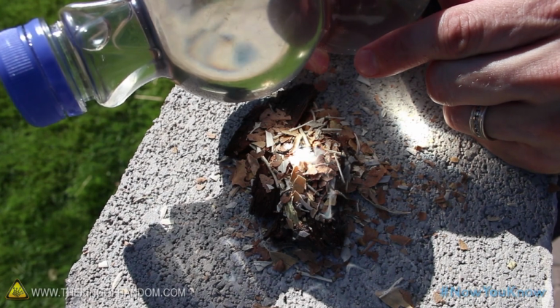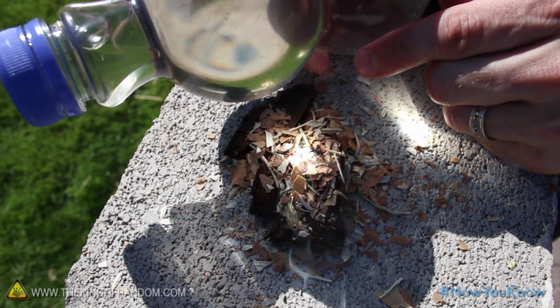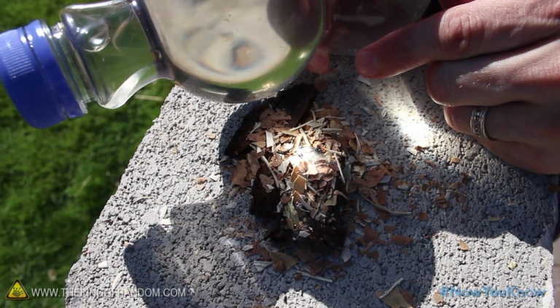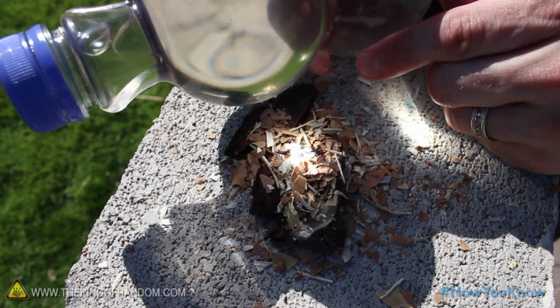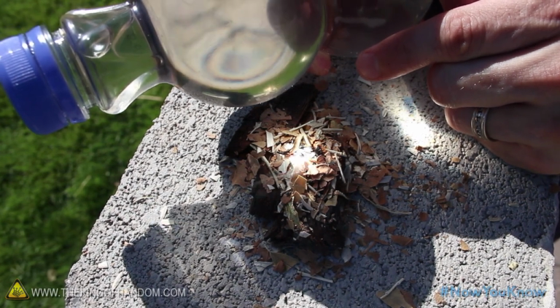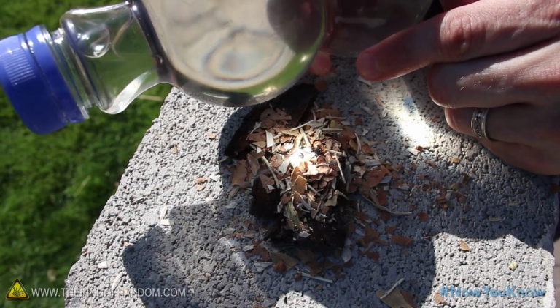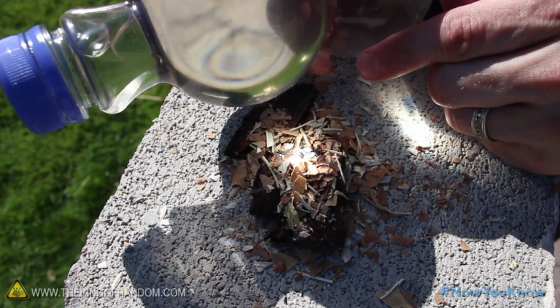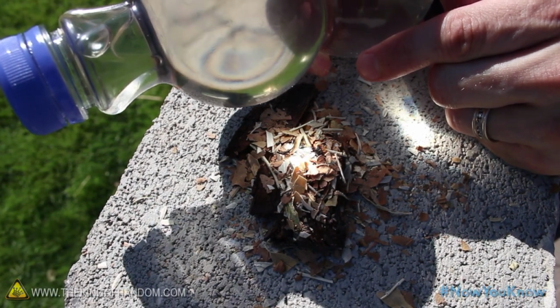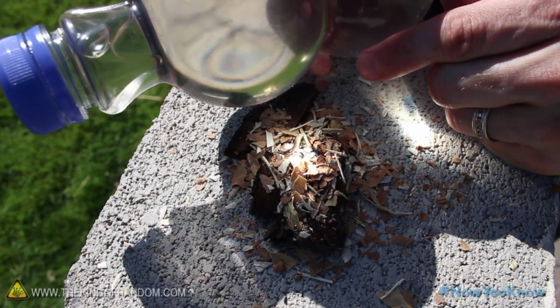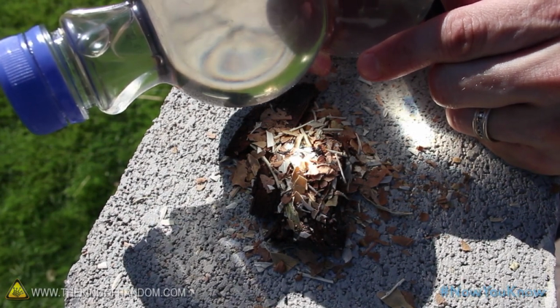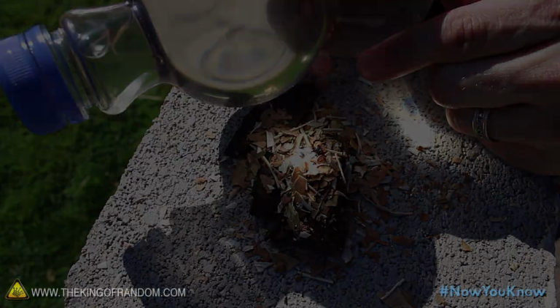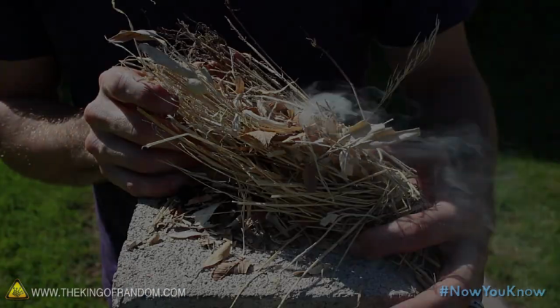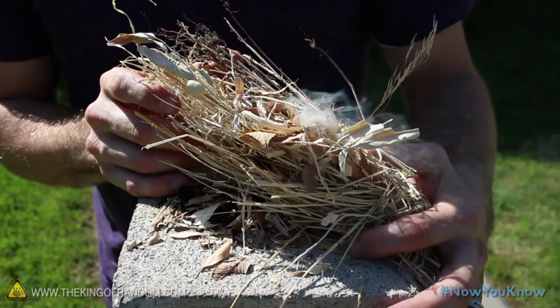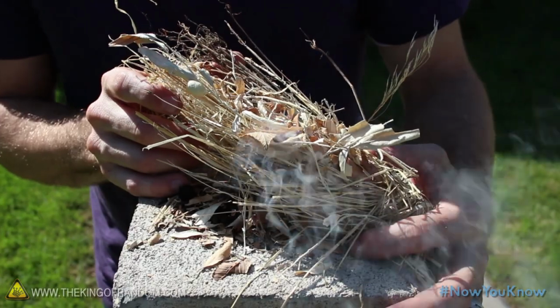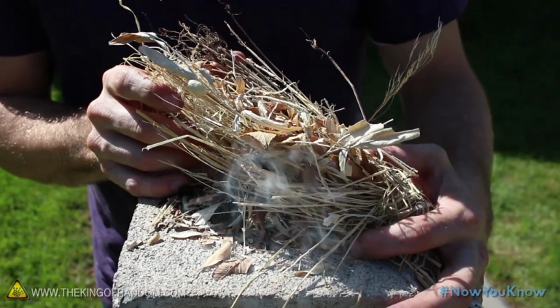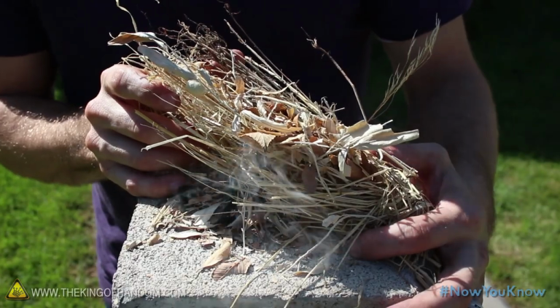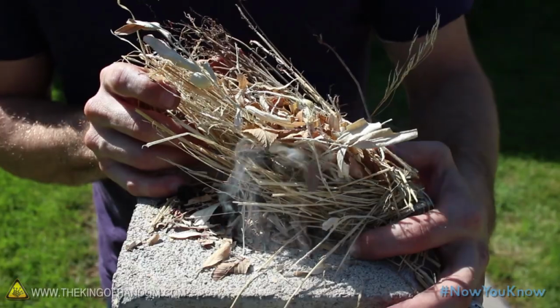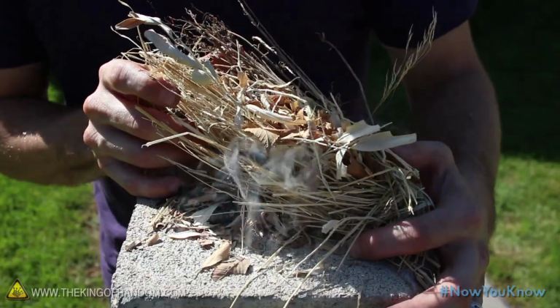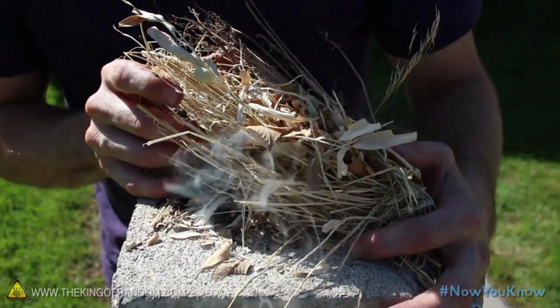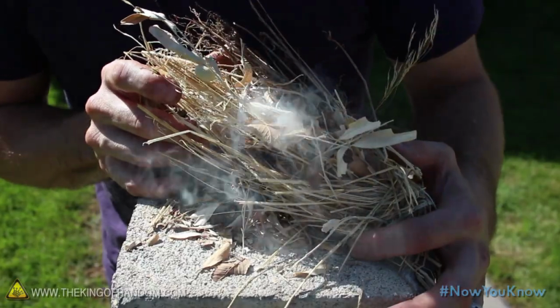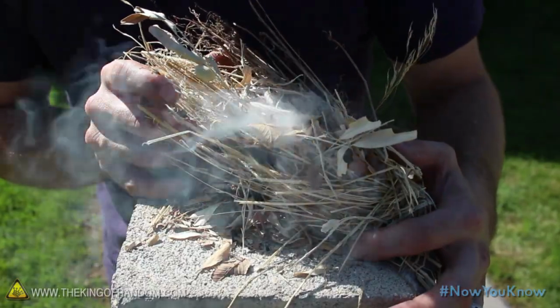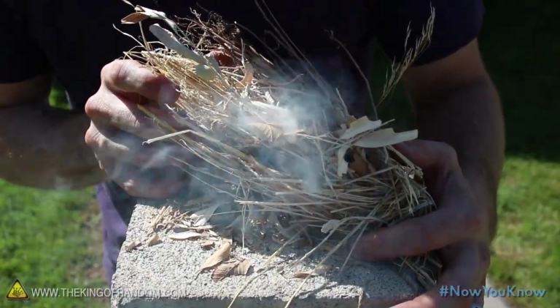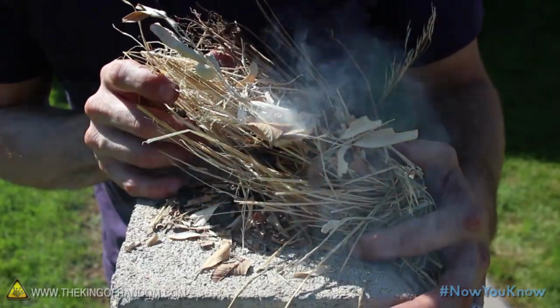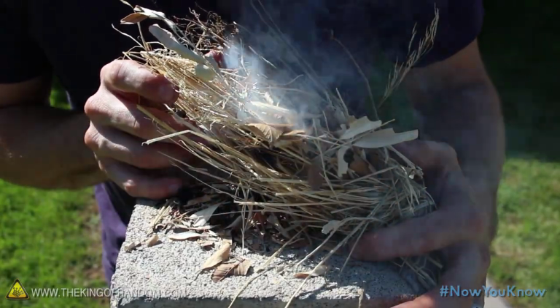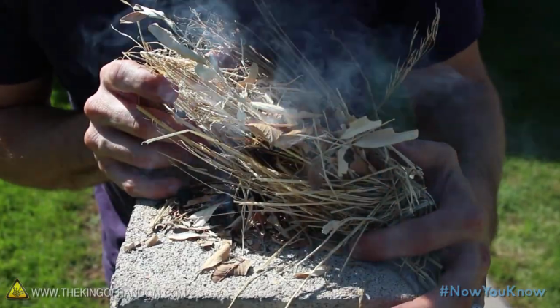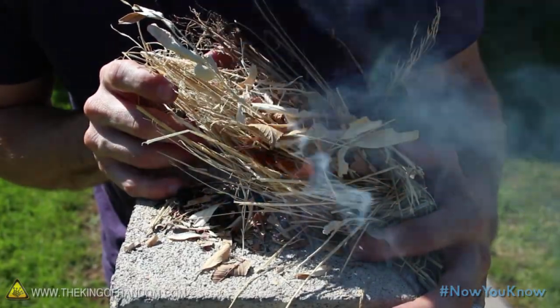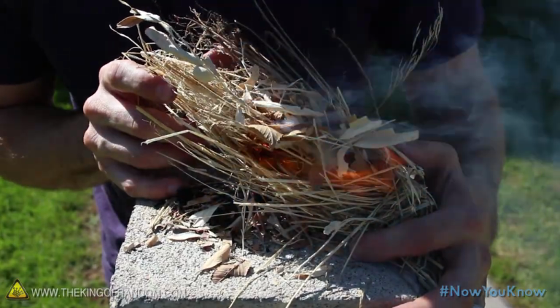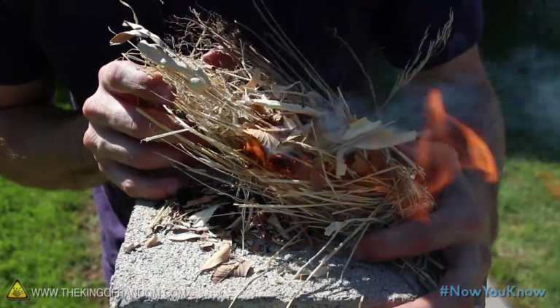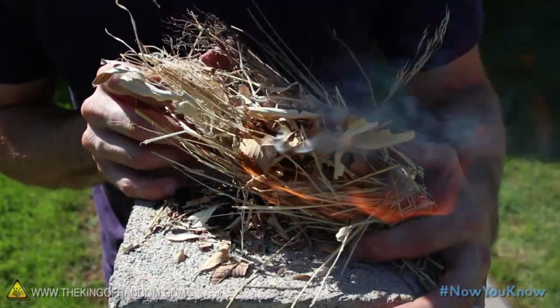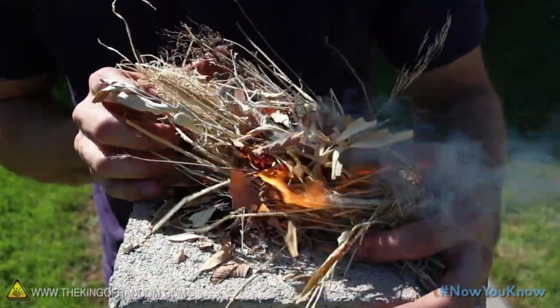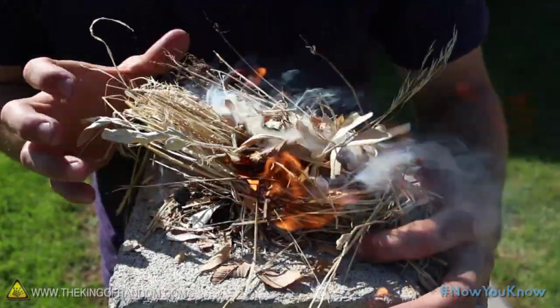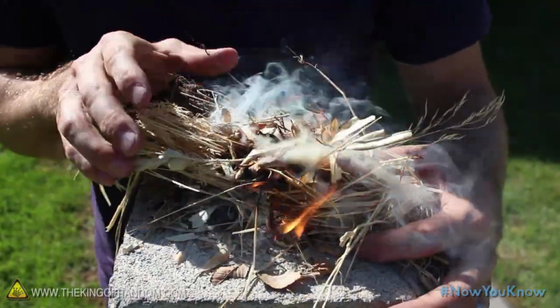Hold everything steady so the heat will continue to build, then add something like dried grass to help you lift the pile up, and blow the smouldering embers into a flame.